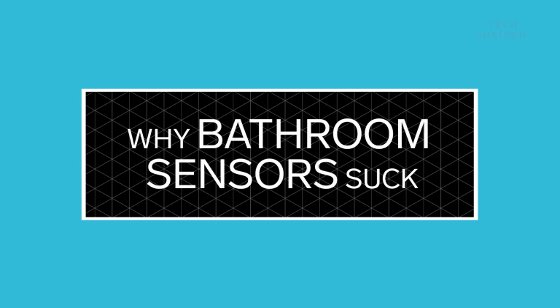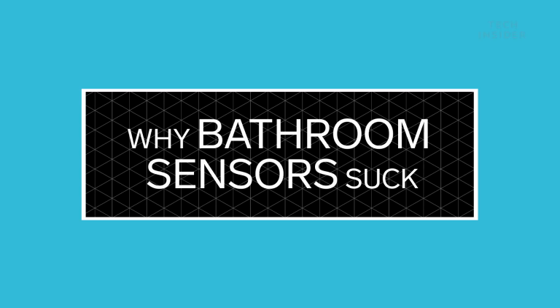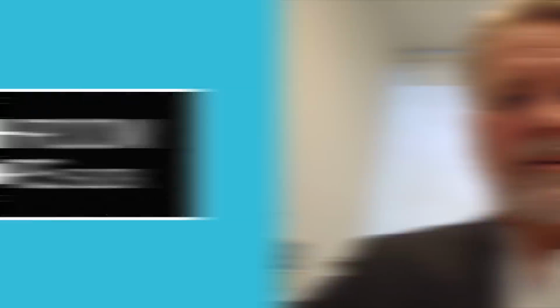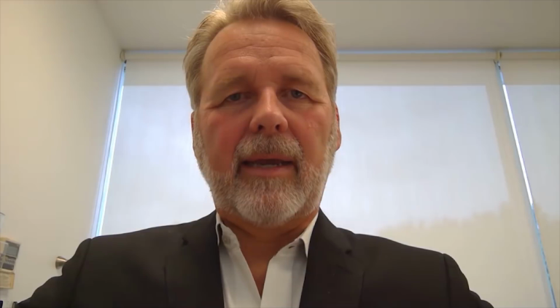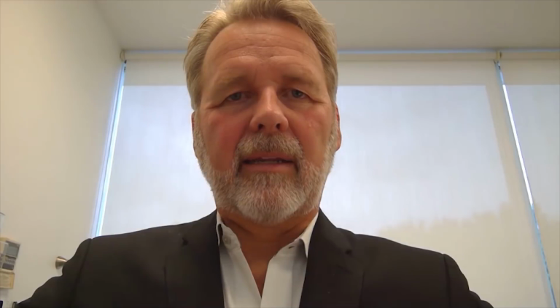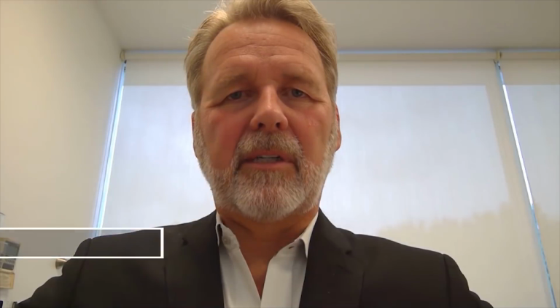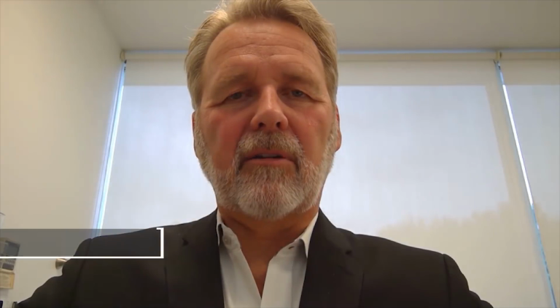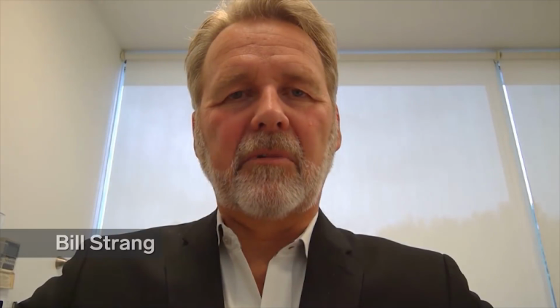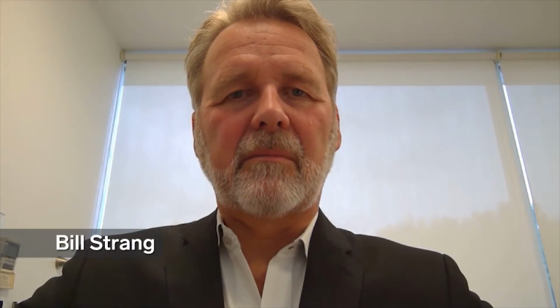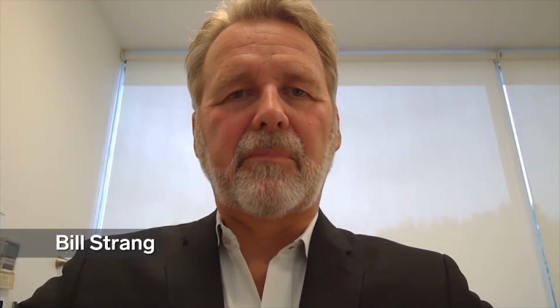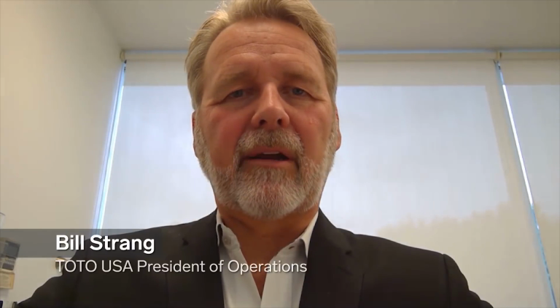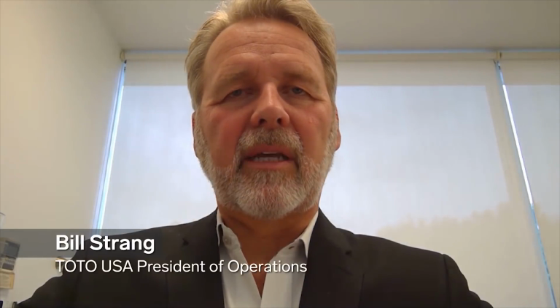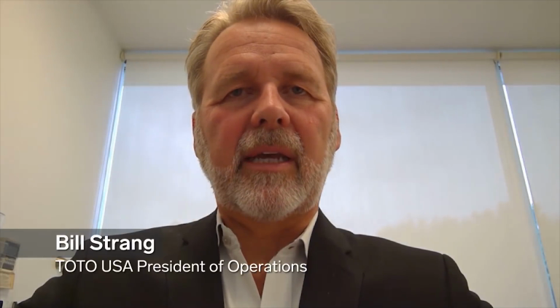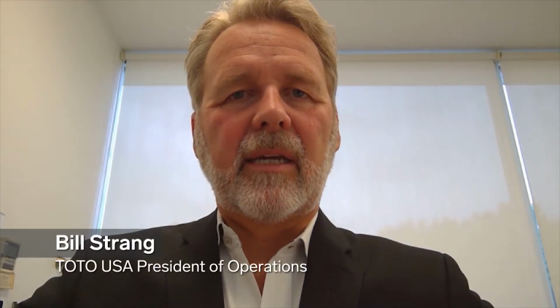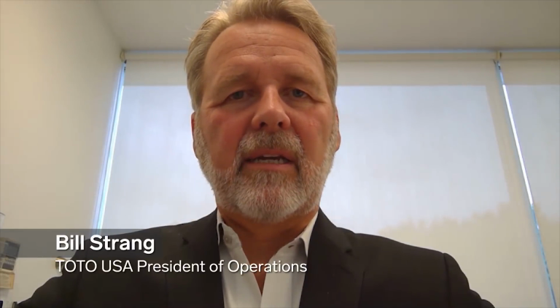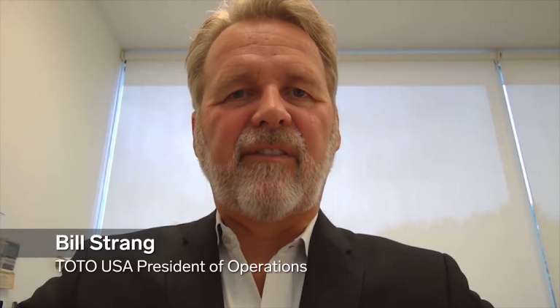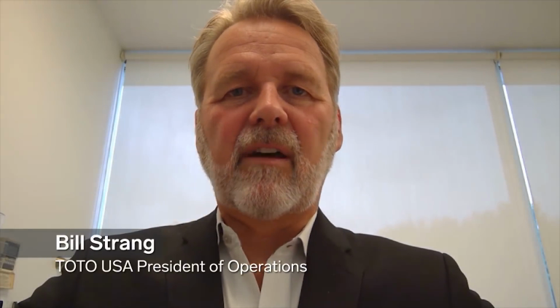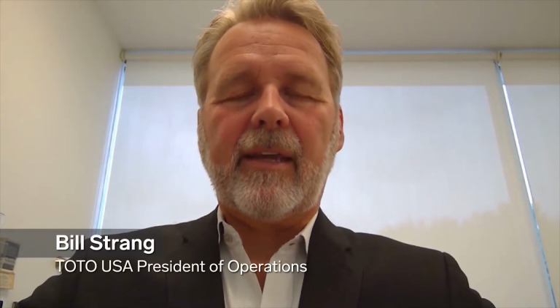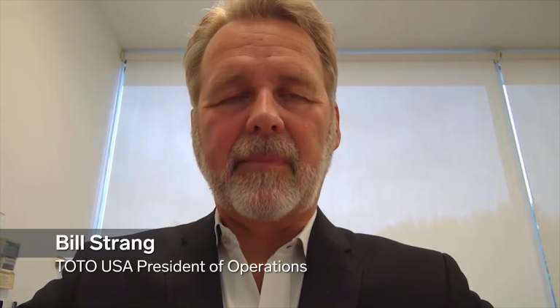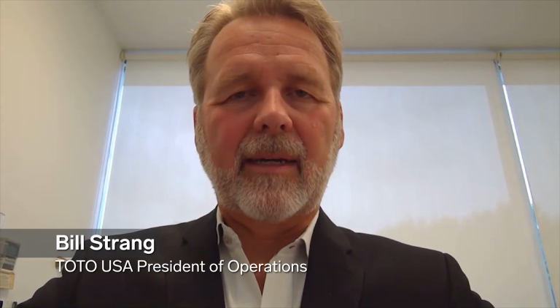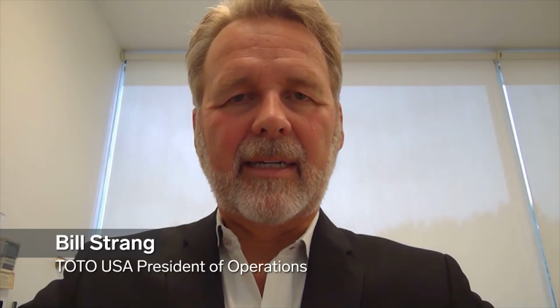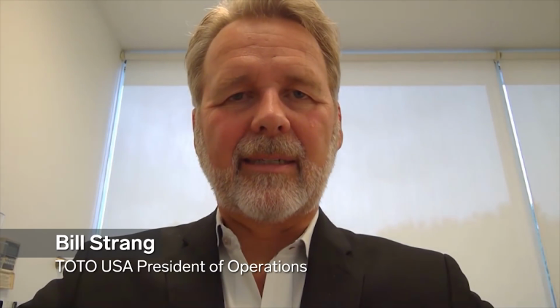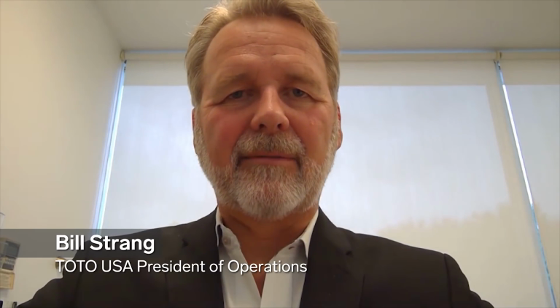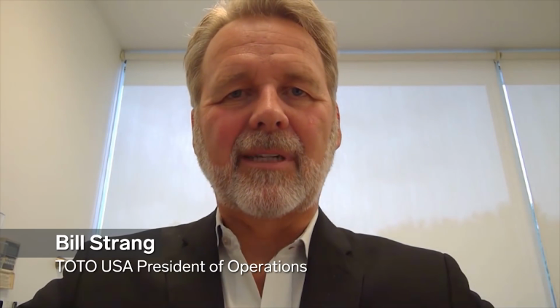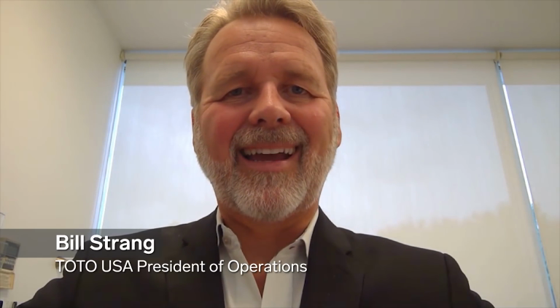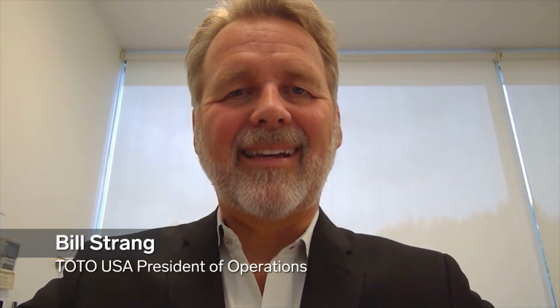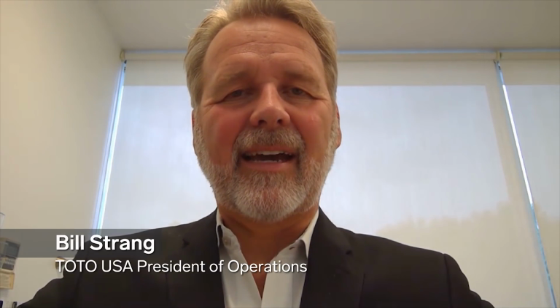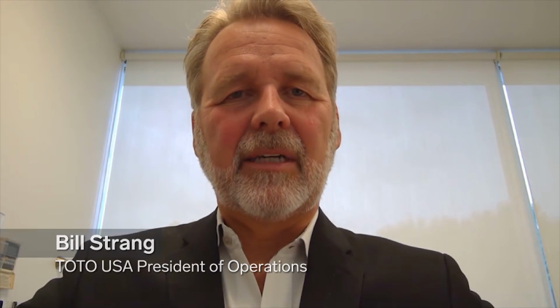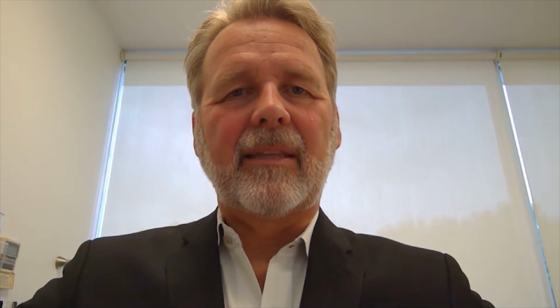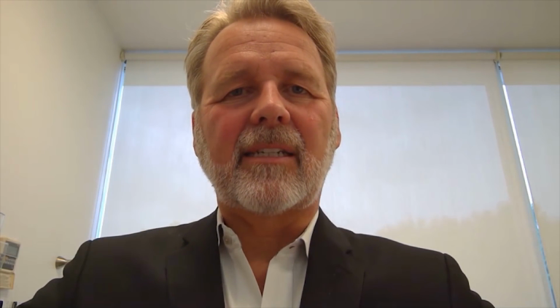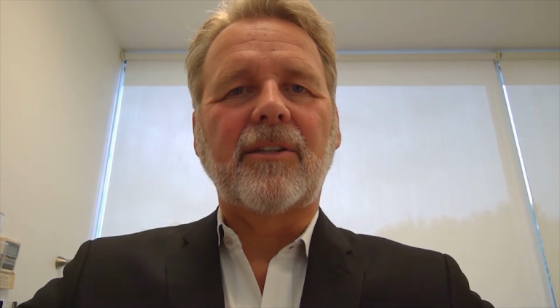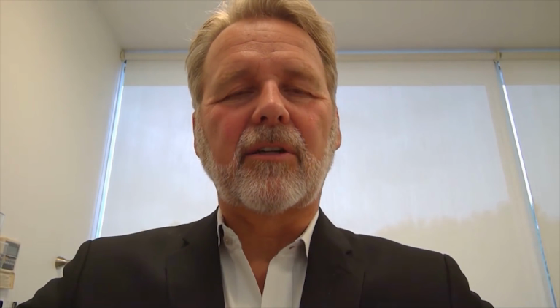To figure out why sensors fail so often, we spoke to Bill String. He's the president of operations for luxury toilet brand Toto.